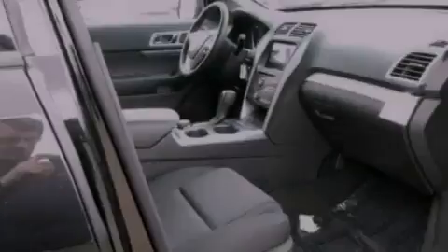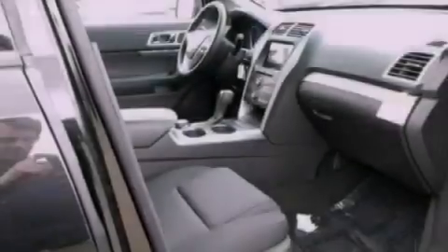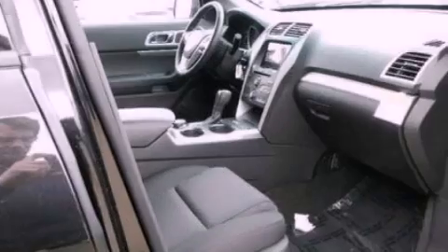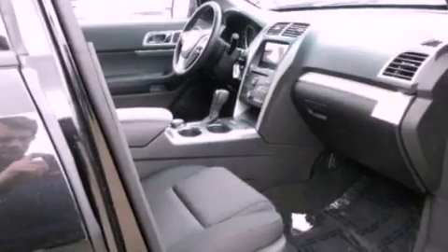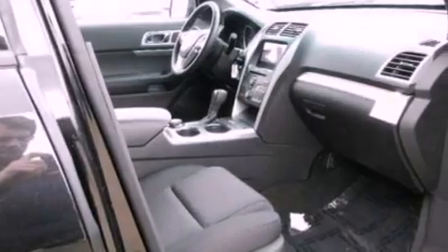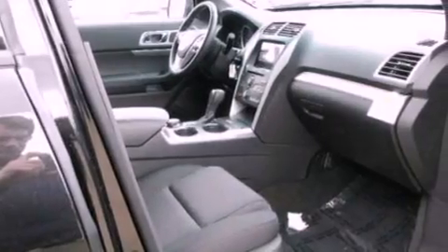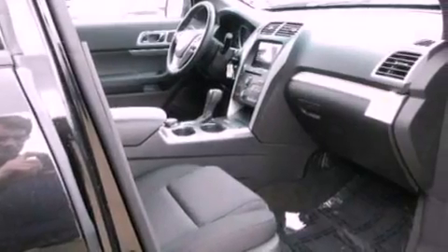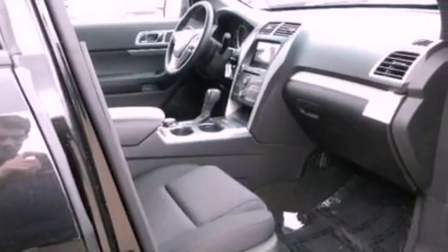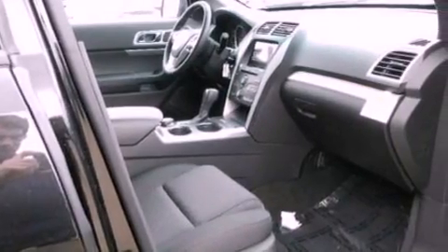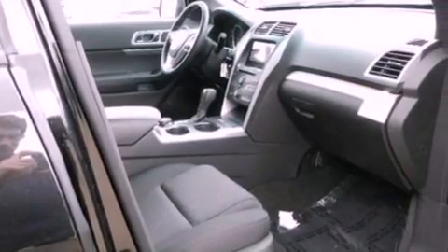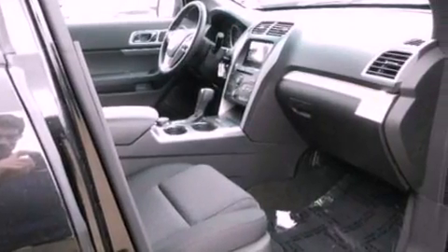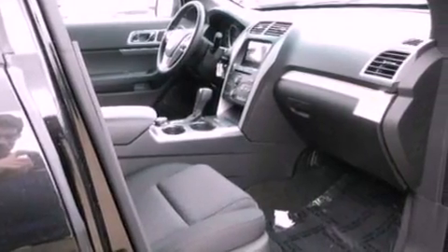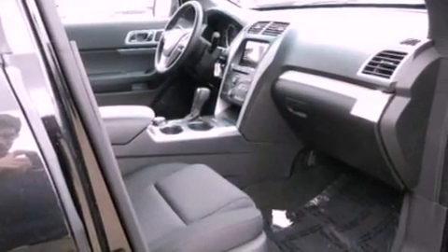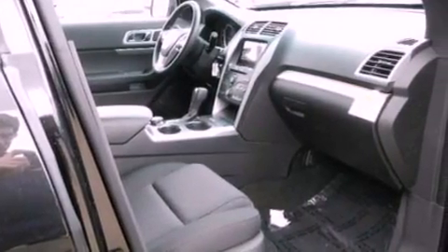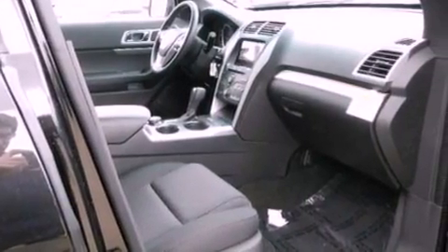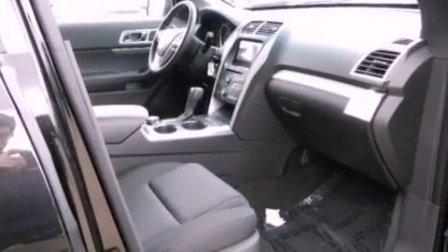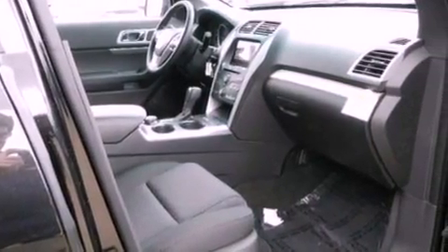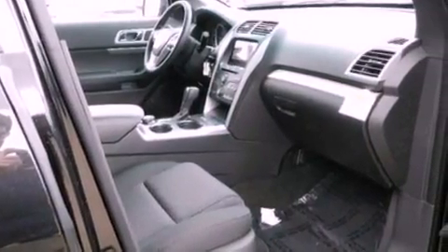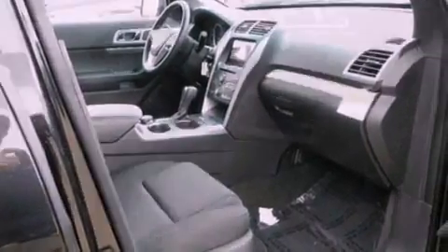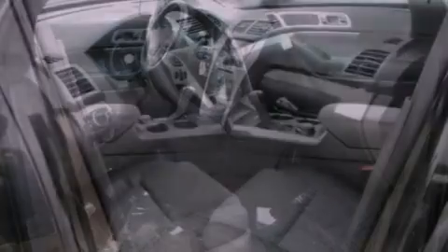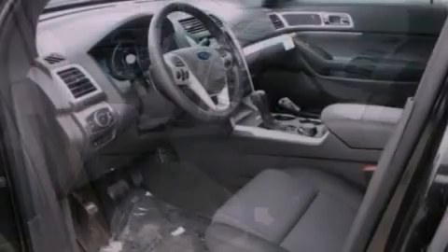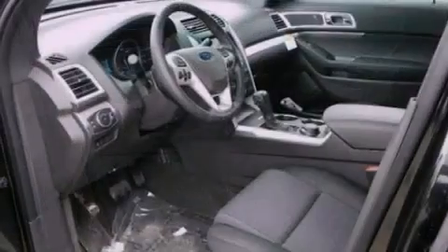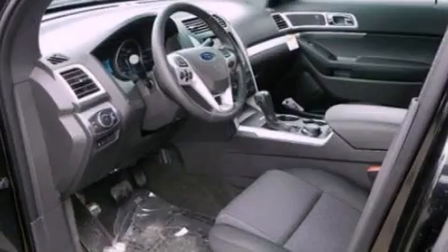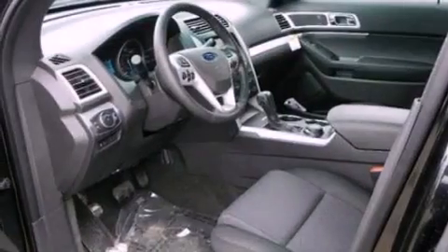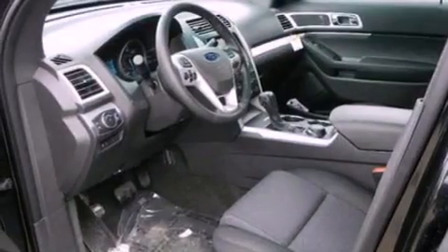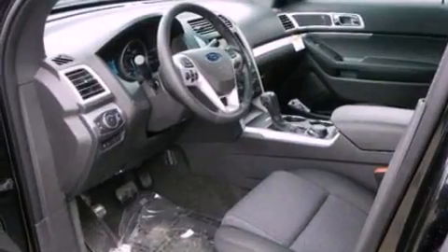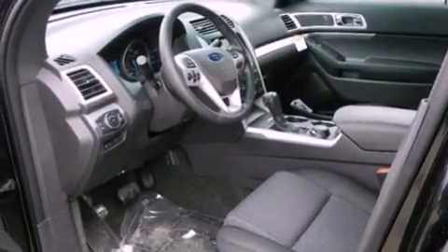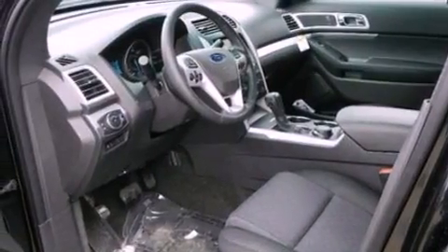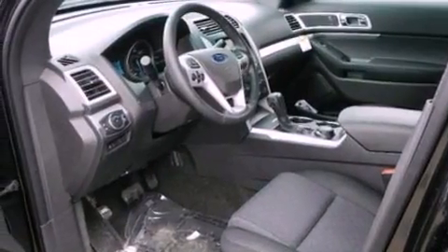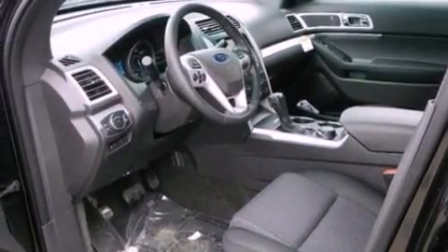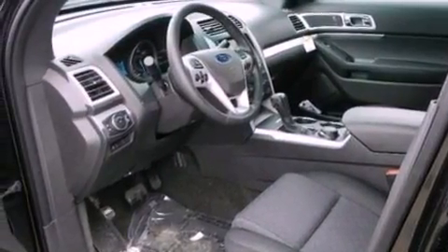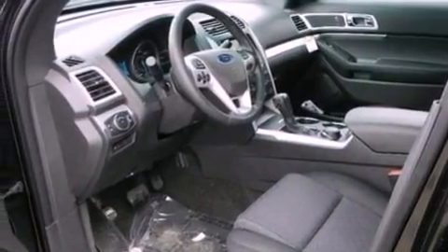Additional features include dusk-sensing headlights, front and rear reading lights, and a power rear liftgate that can open and close at the push of a button.